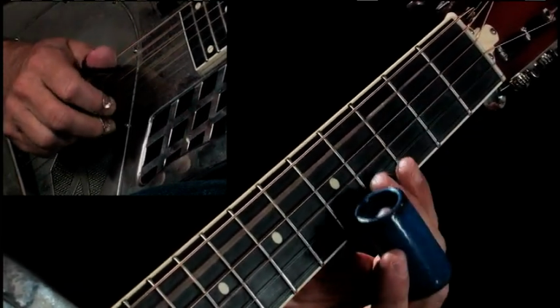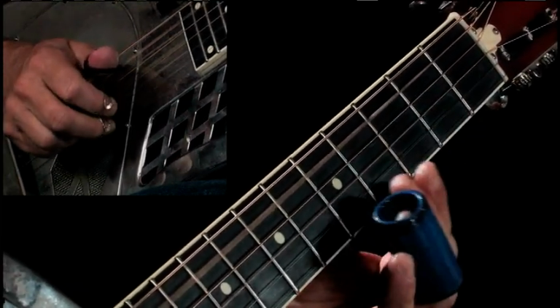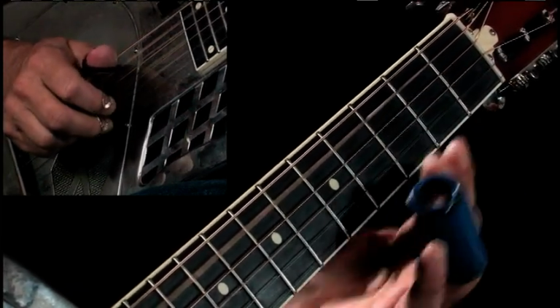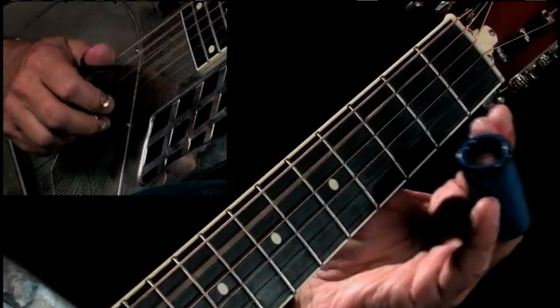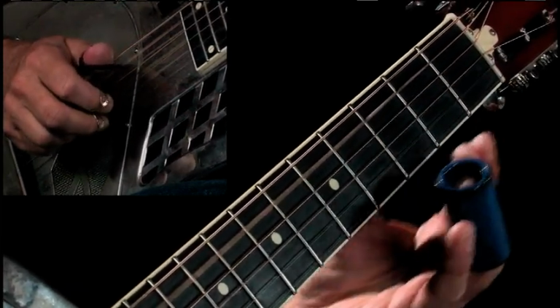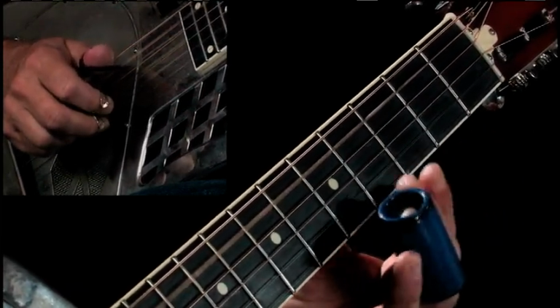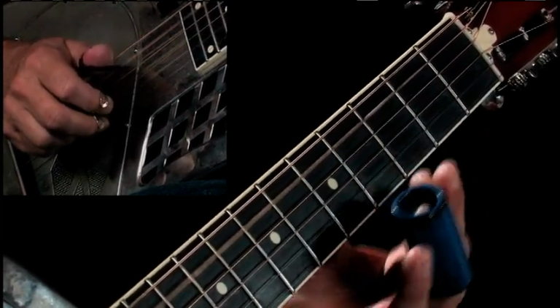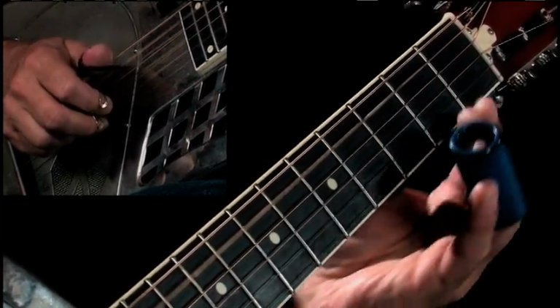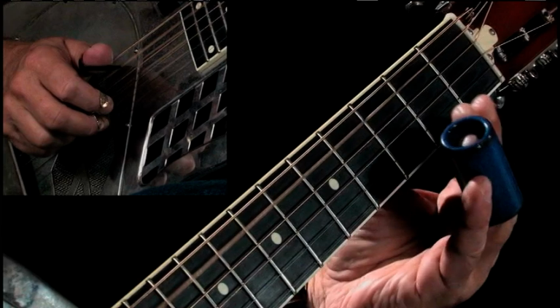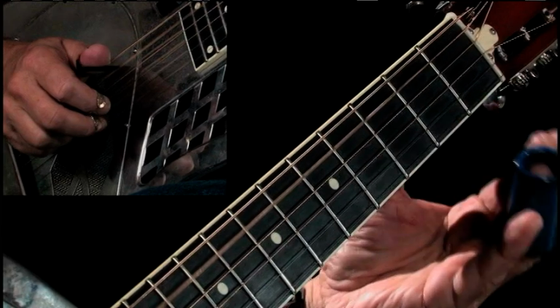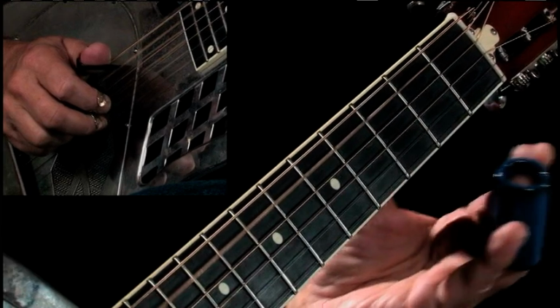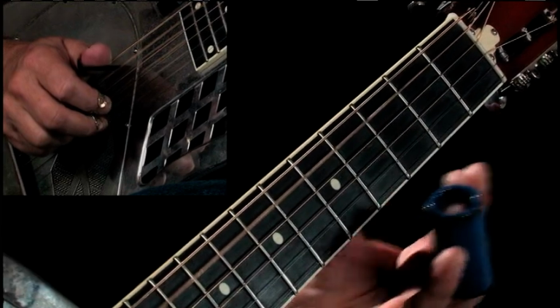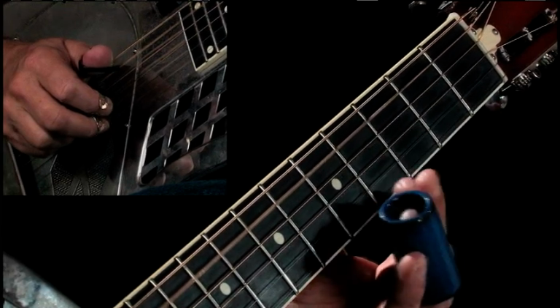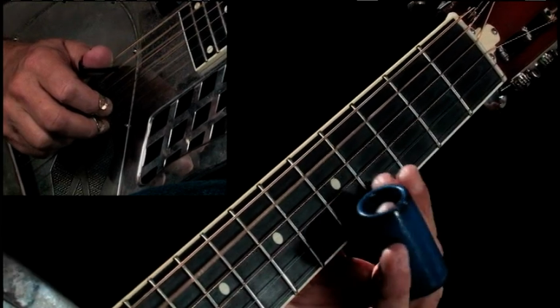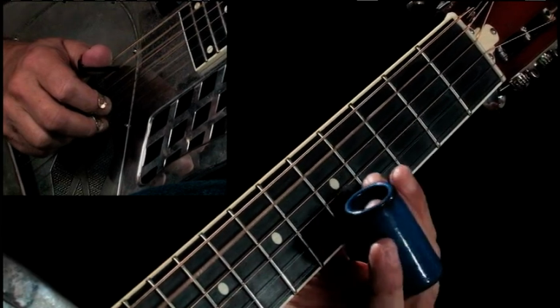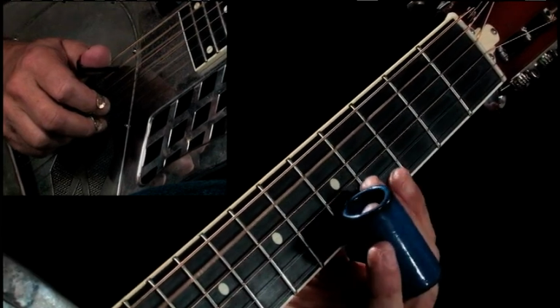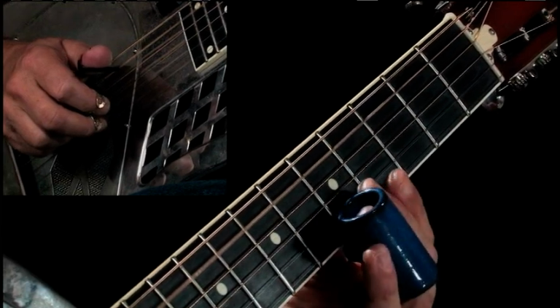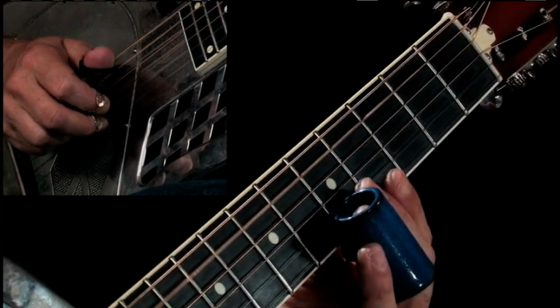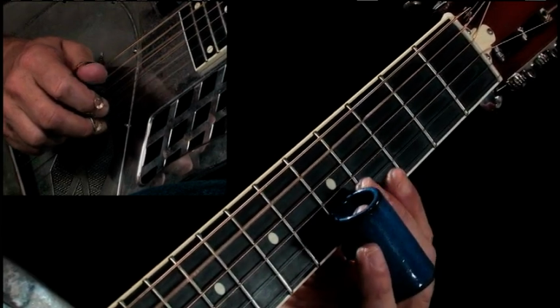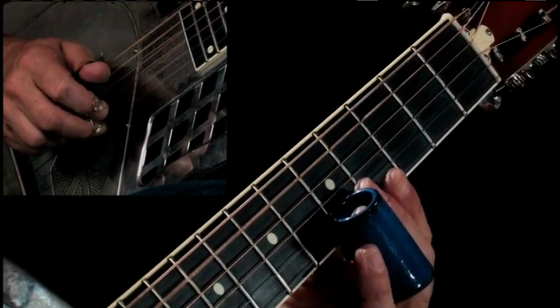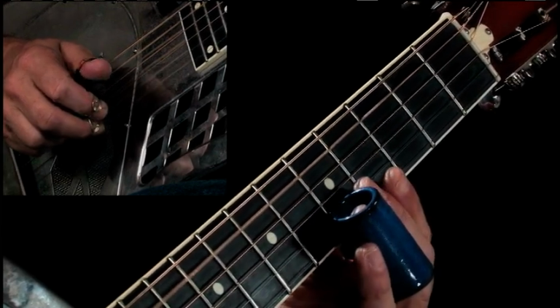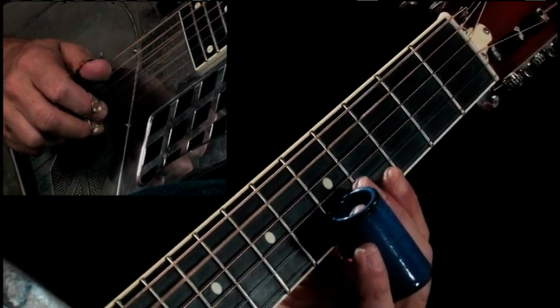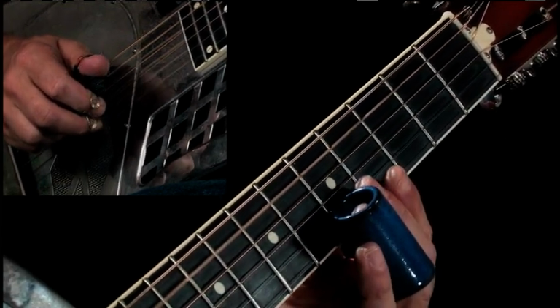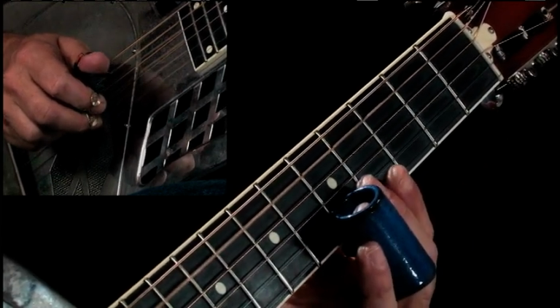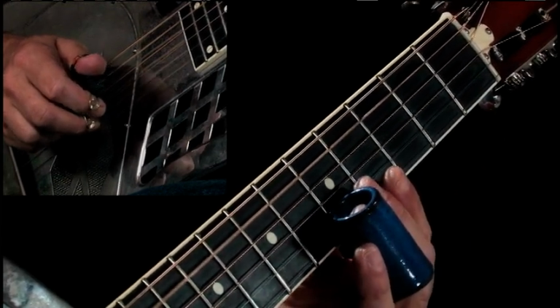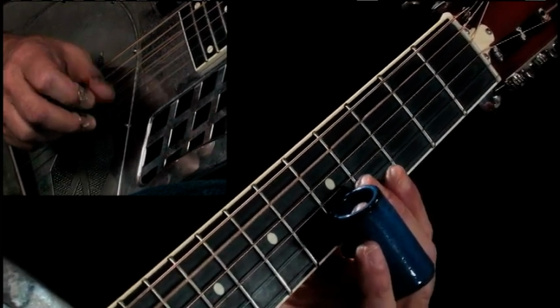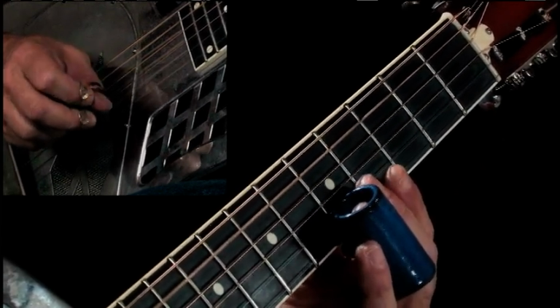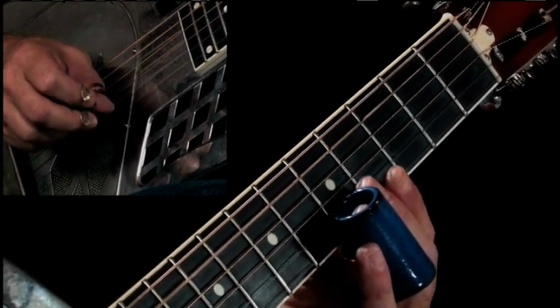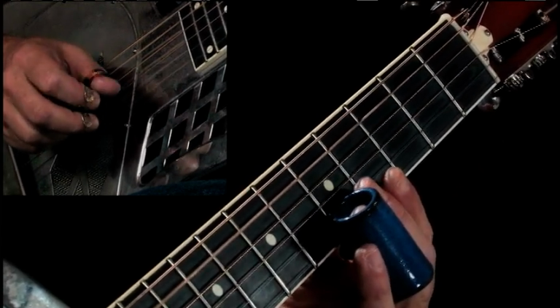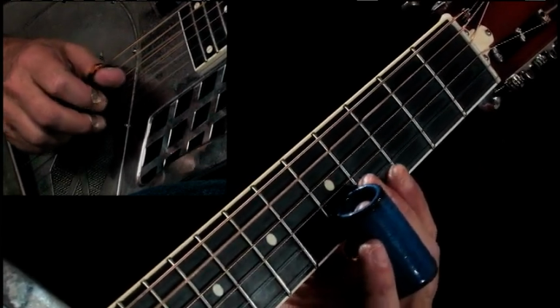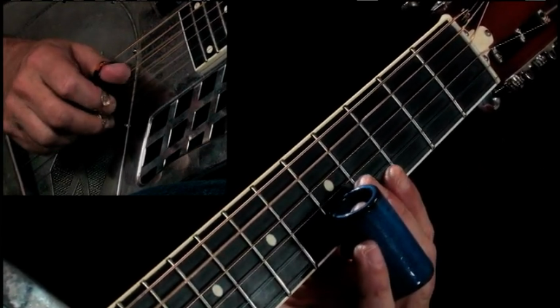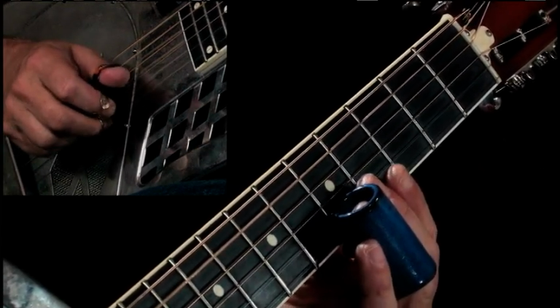And then I'm going to lift it, putting on that first string, and hit that very first note we played.